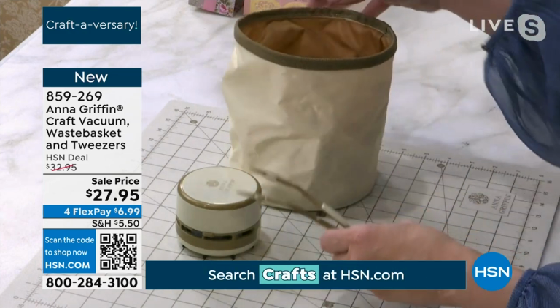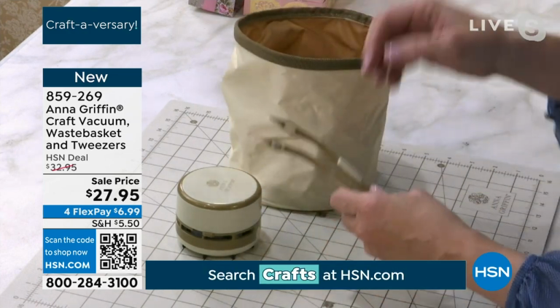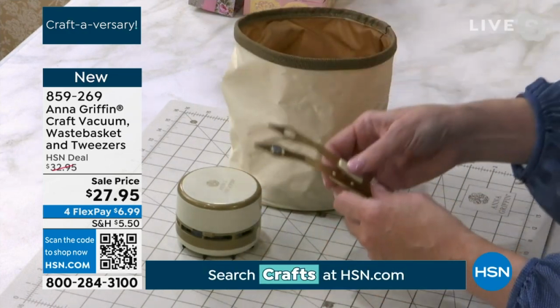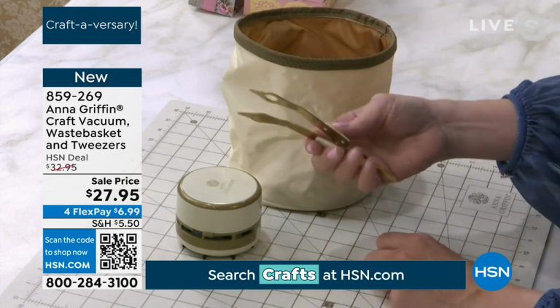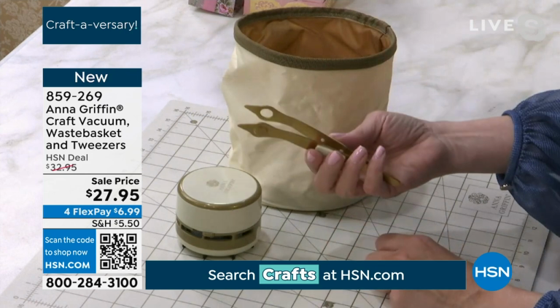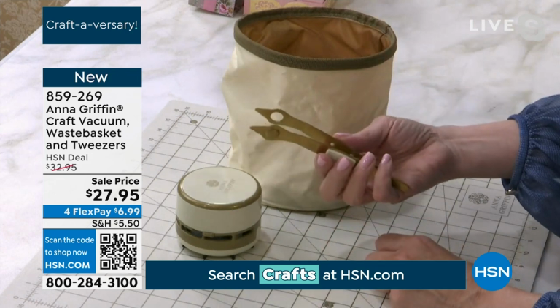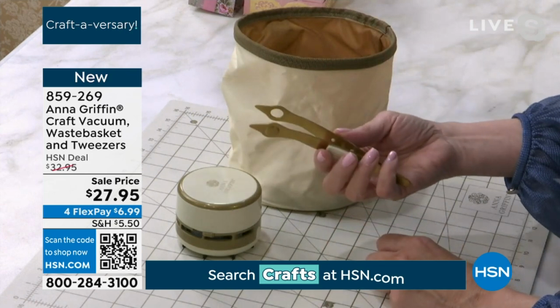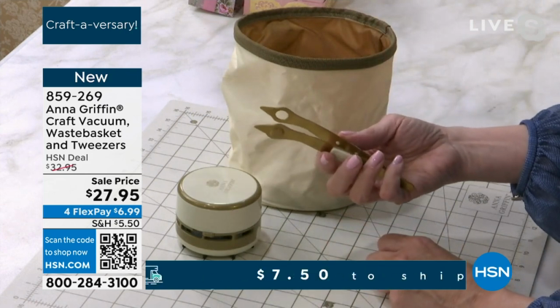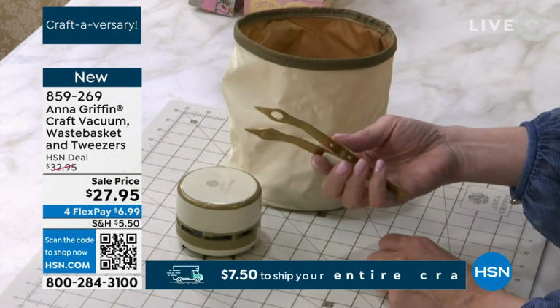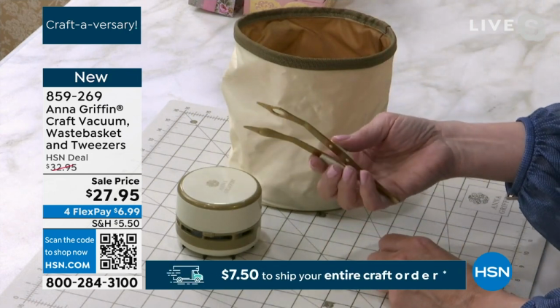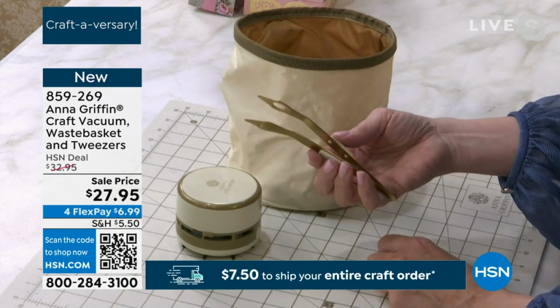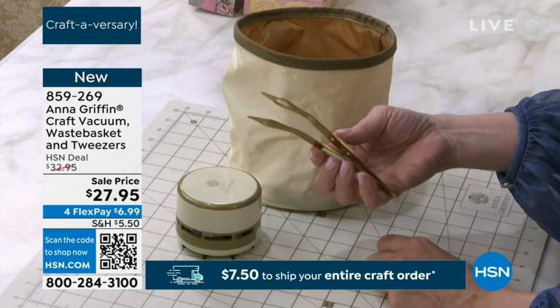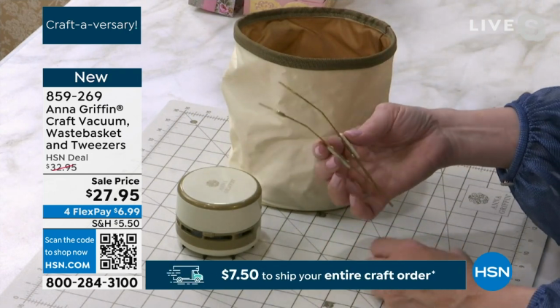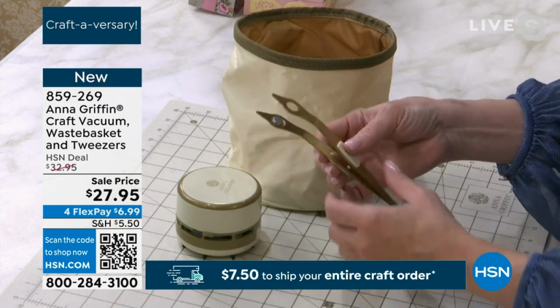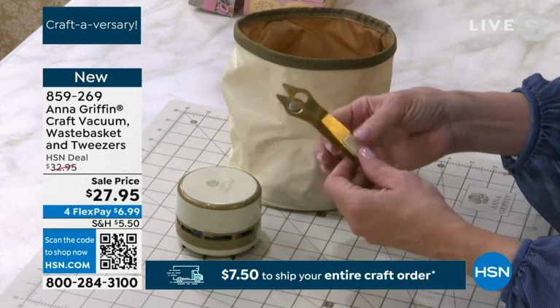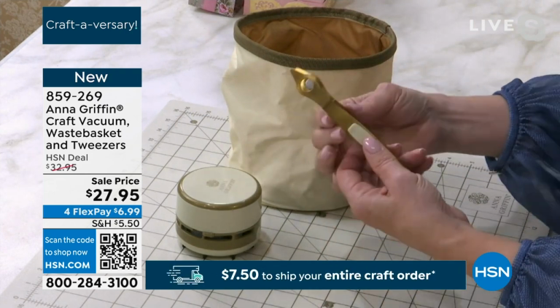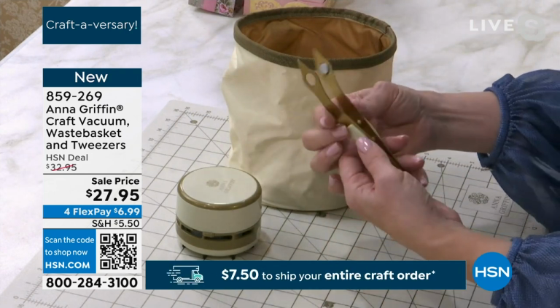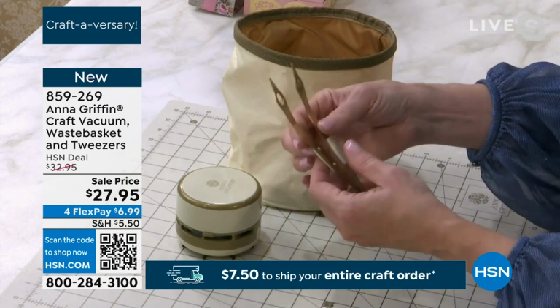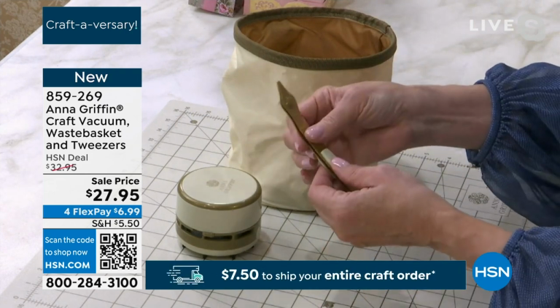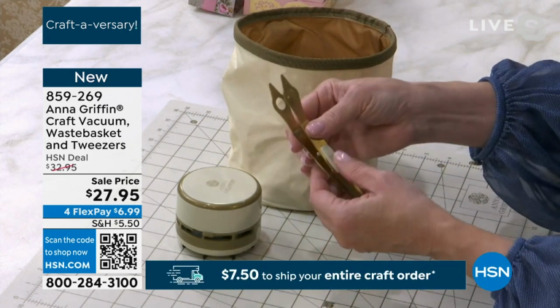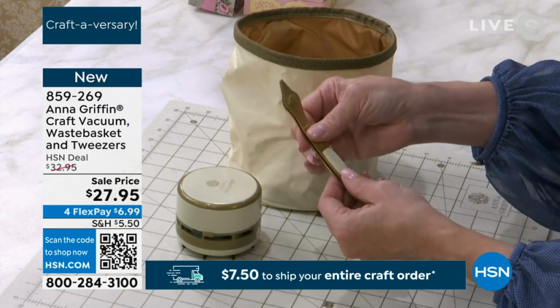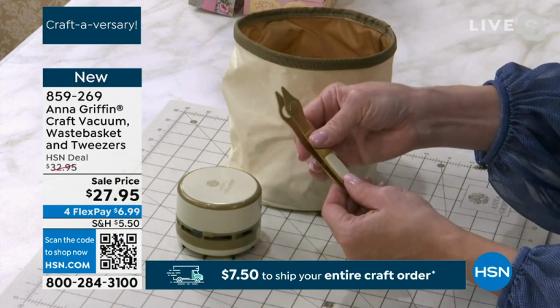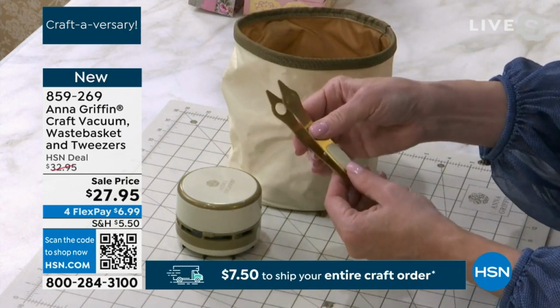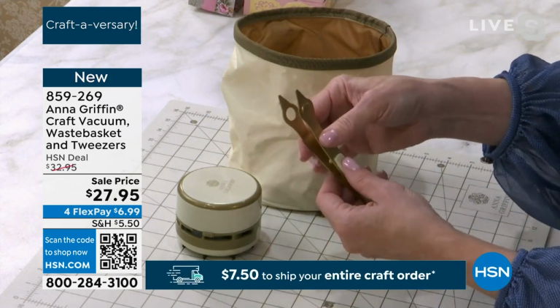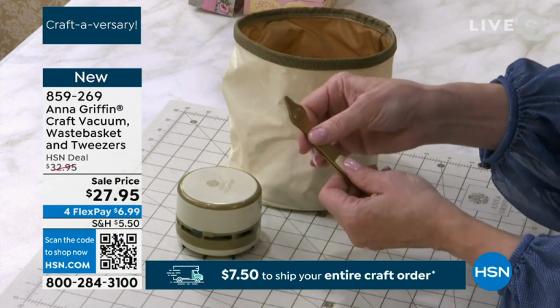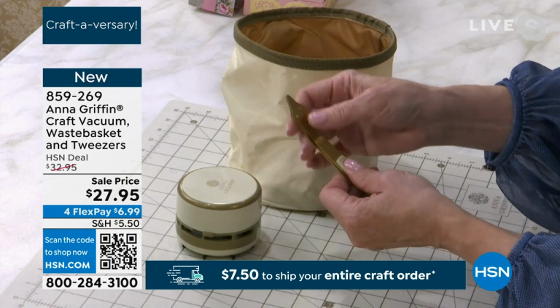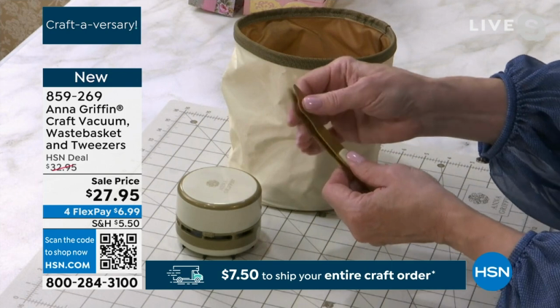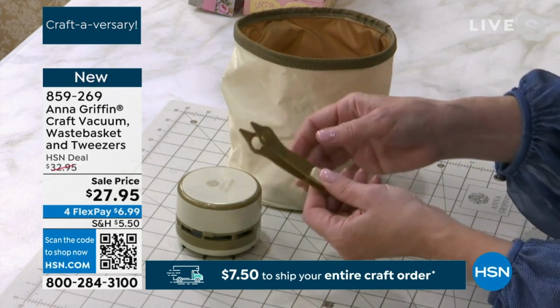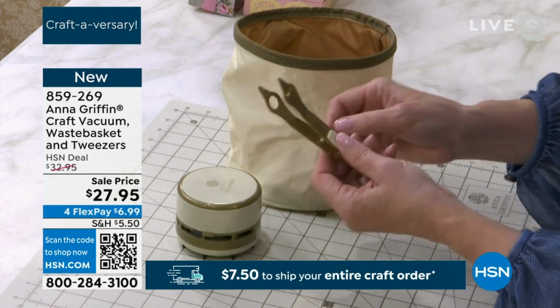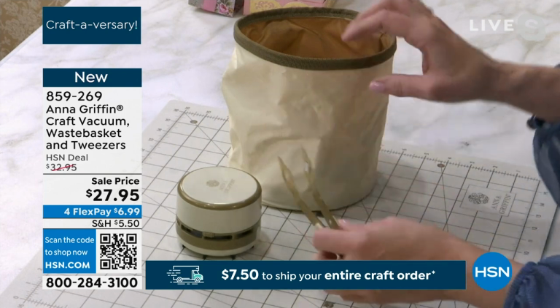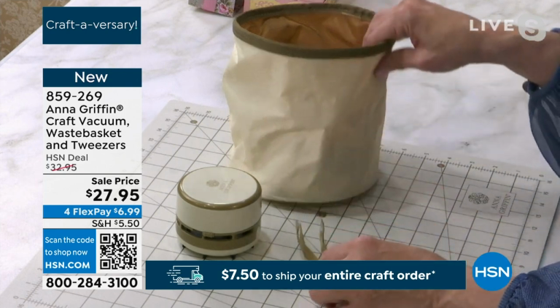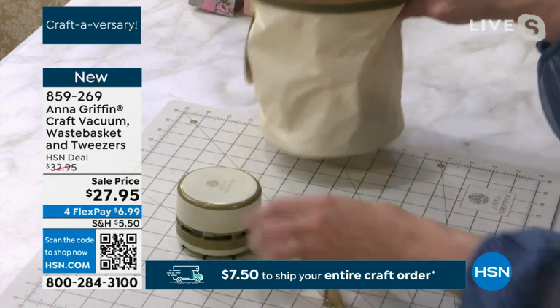The set comes with a brand new set of gold tweezers. These are magnetic, done in our ivory and gold as well.